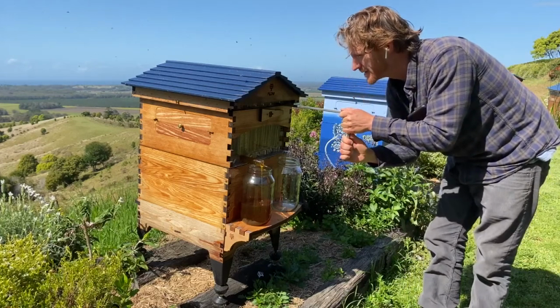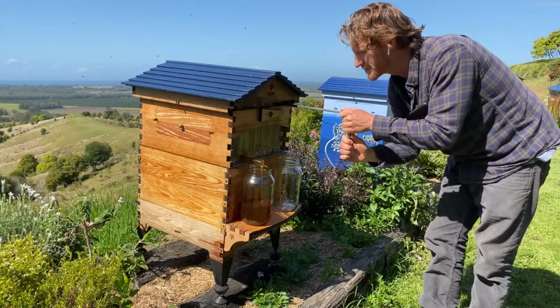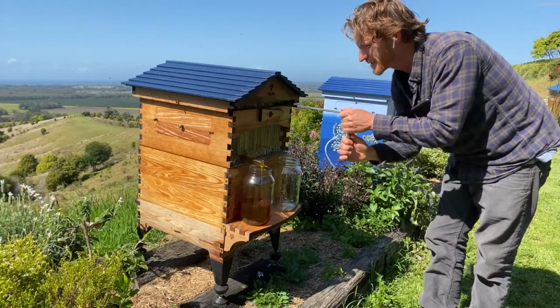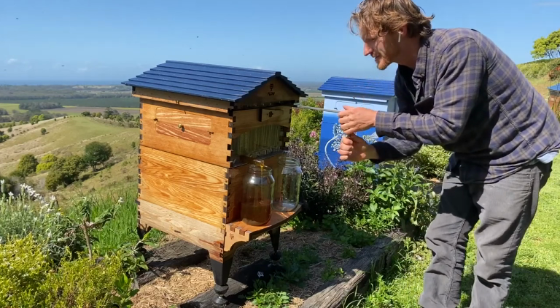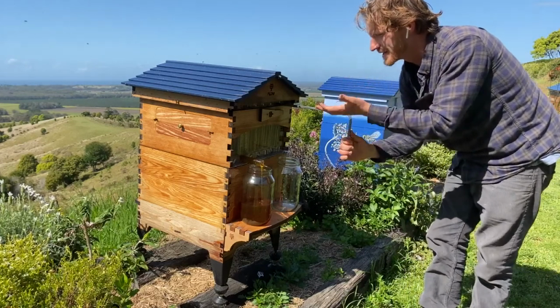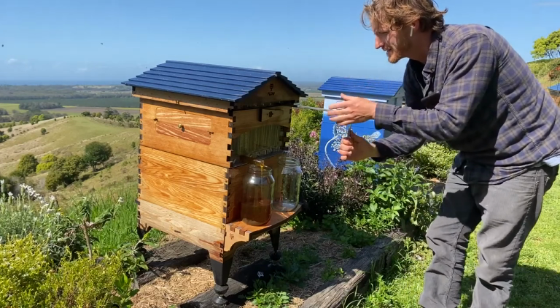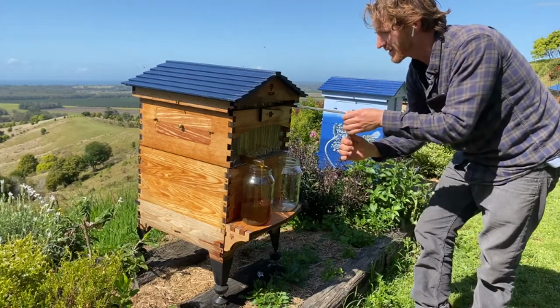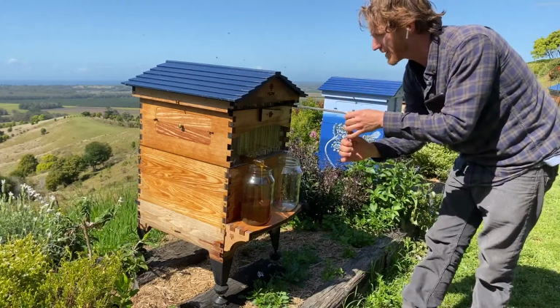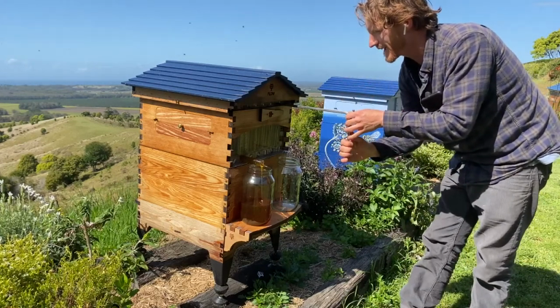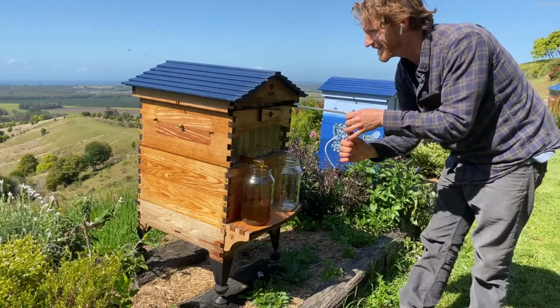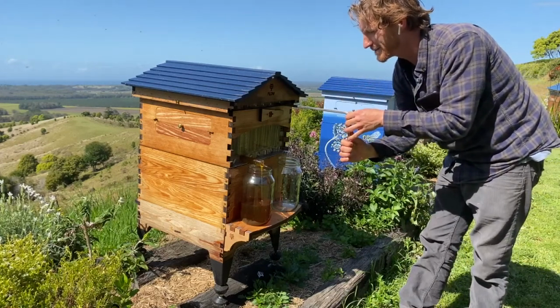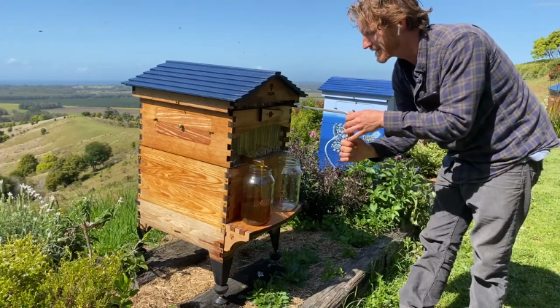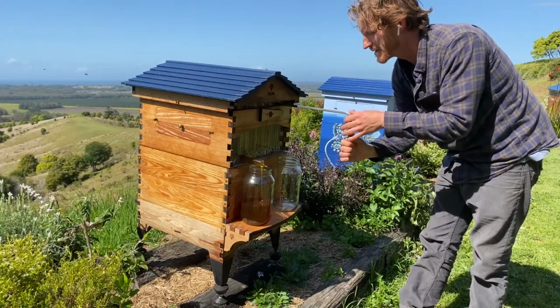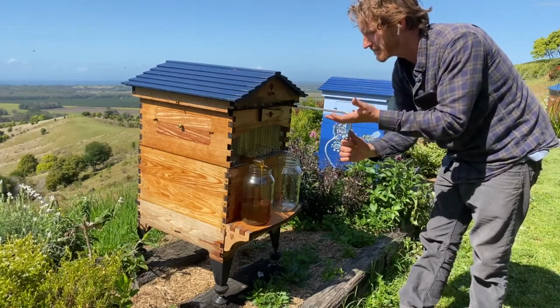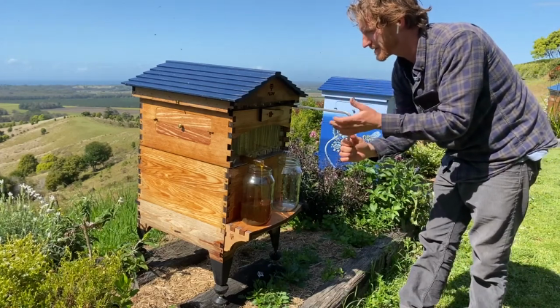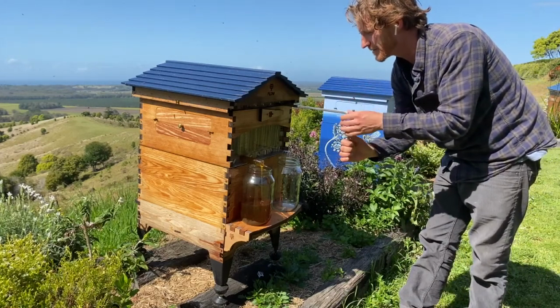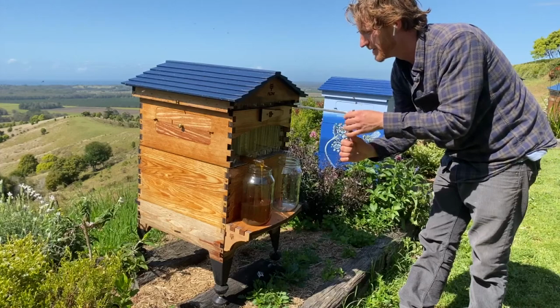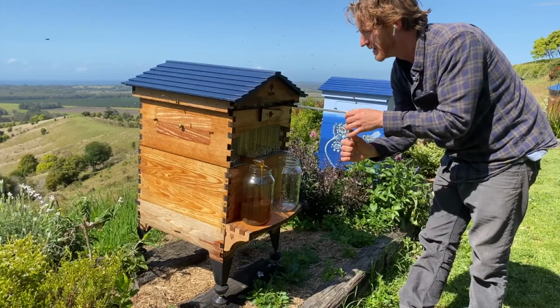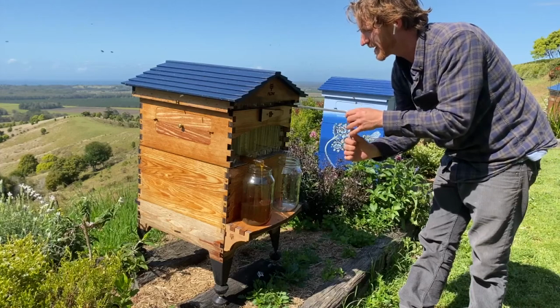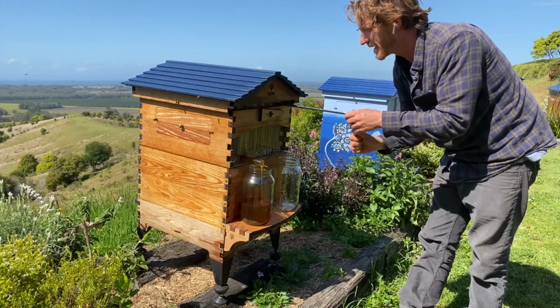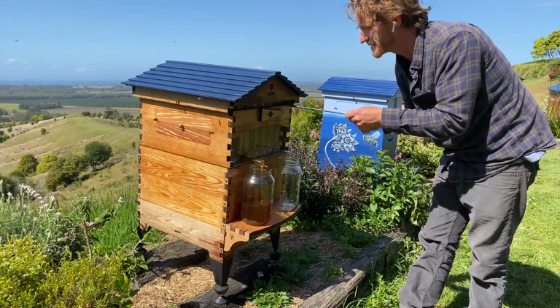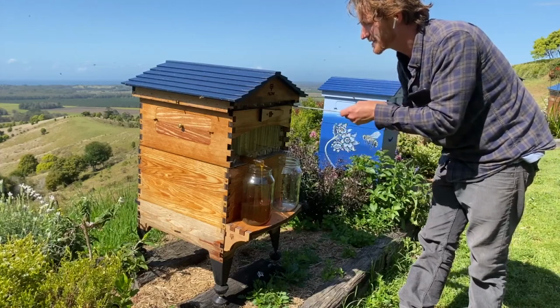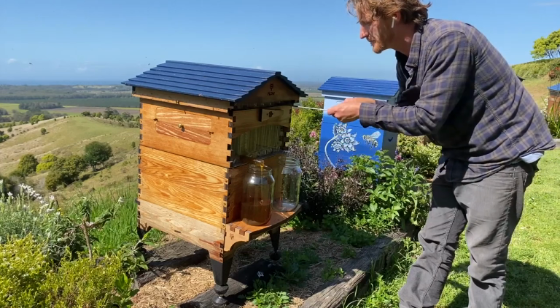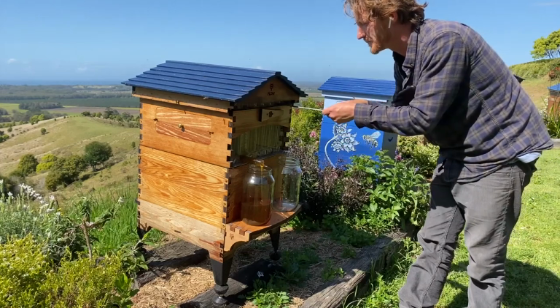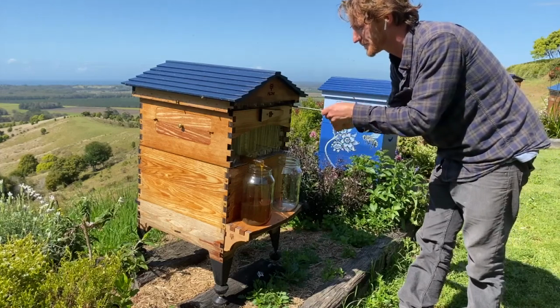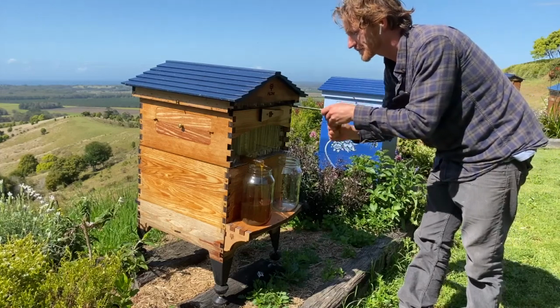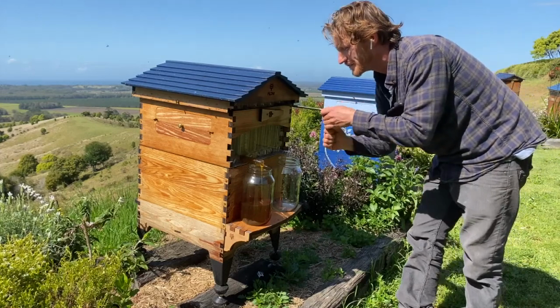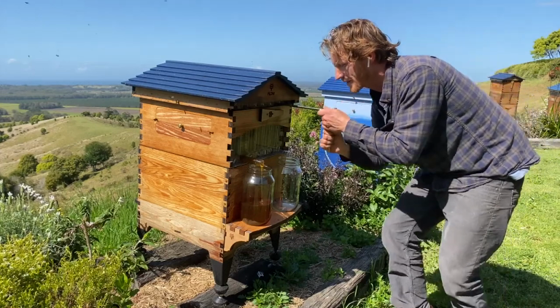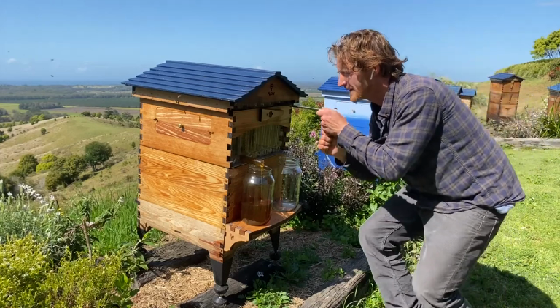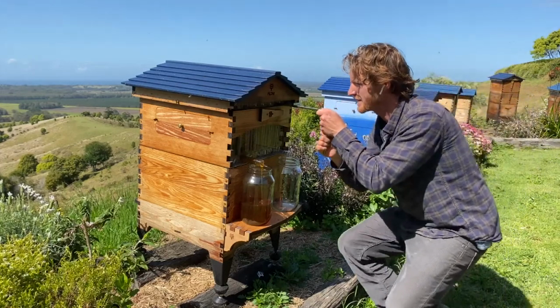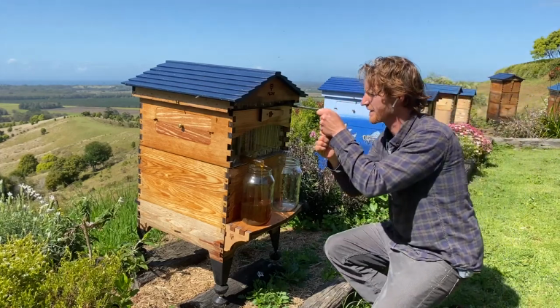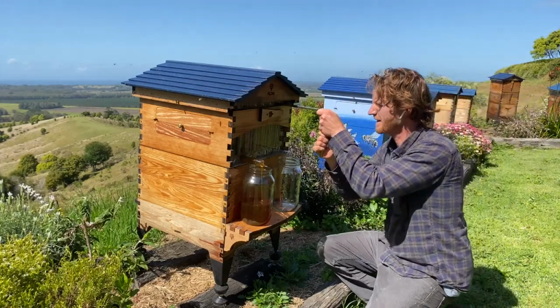We're going to open another frame here now, just because there's so much honey coming in — we may as well keep harvesting some.